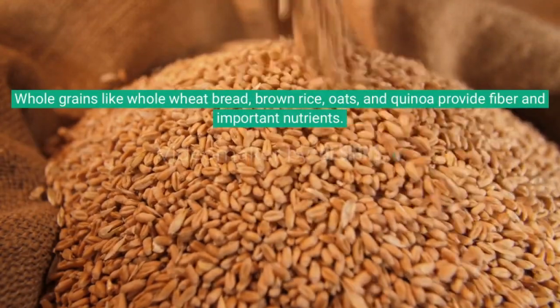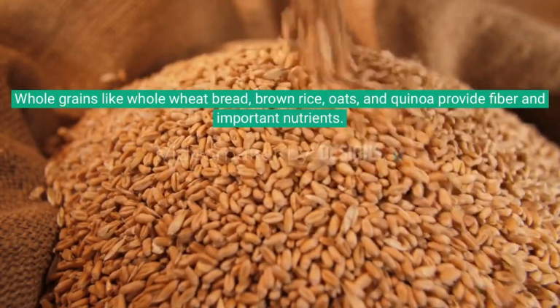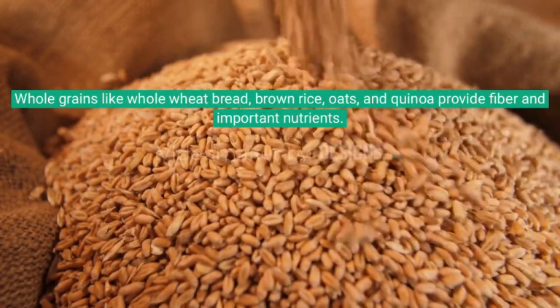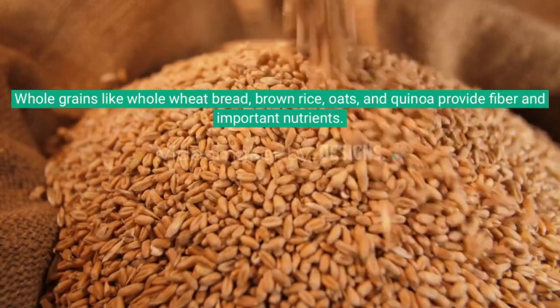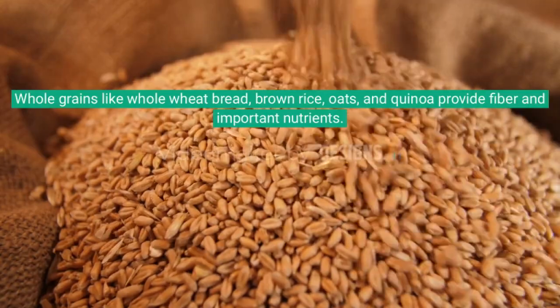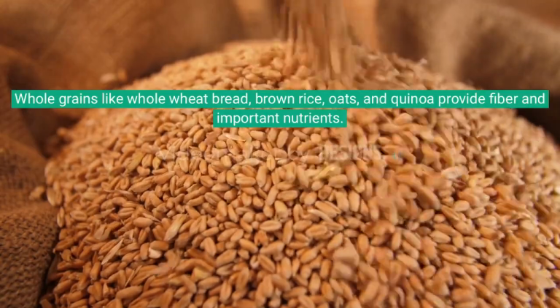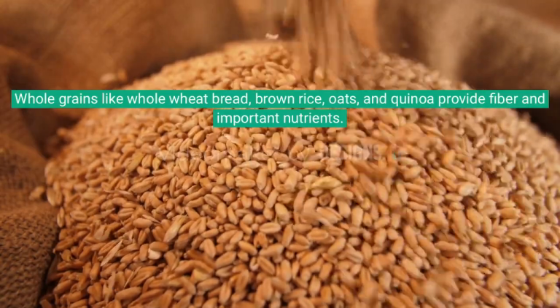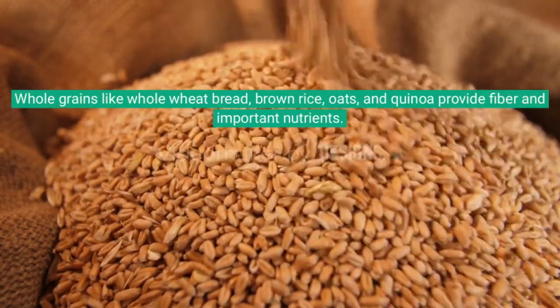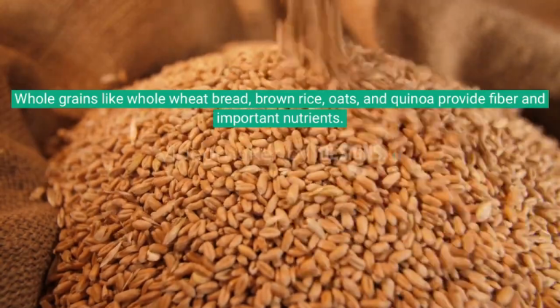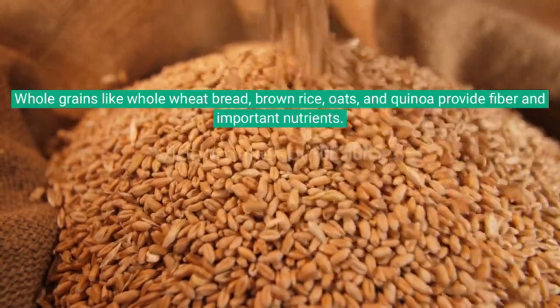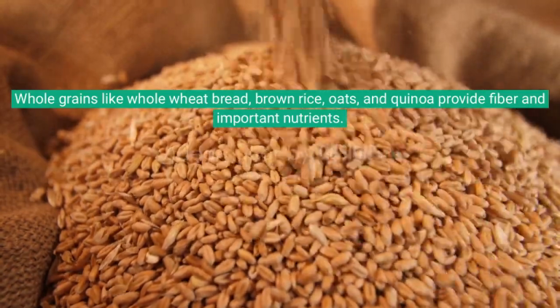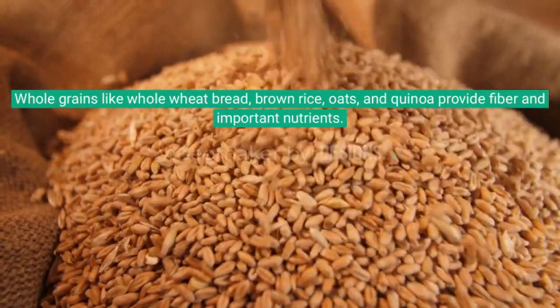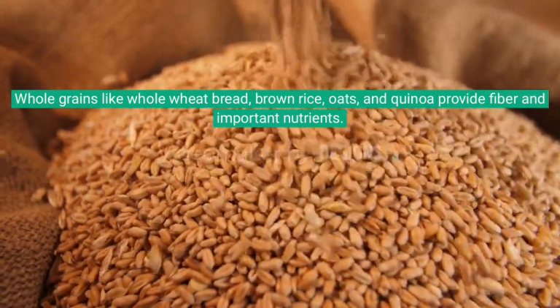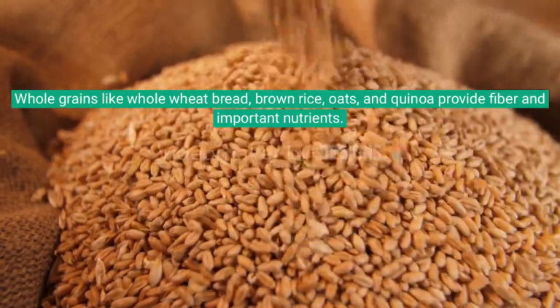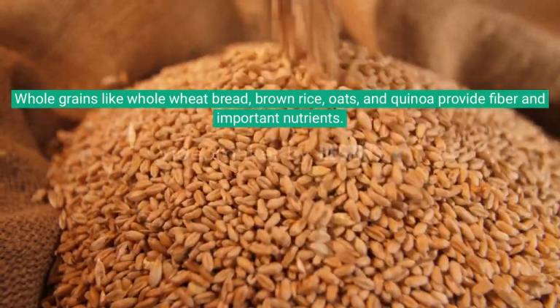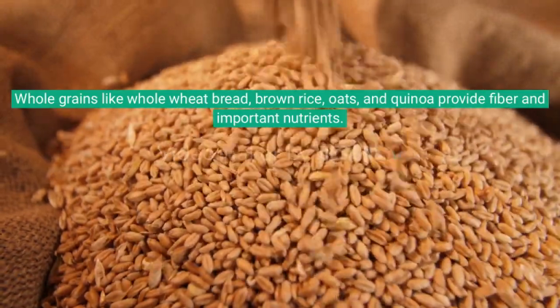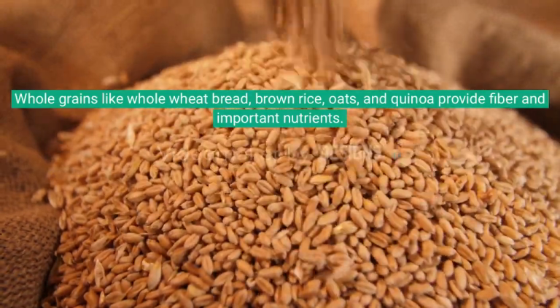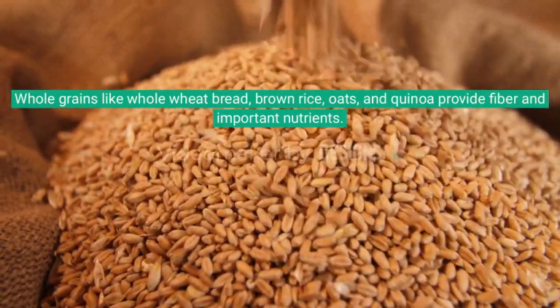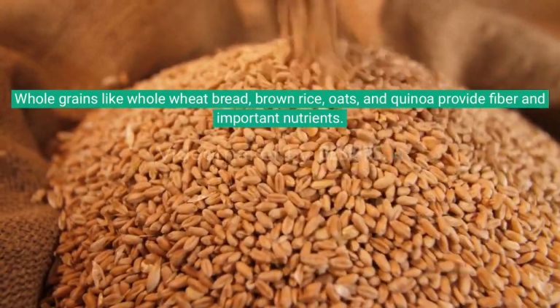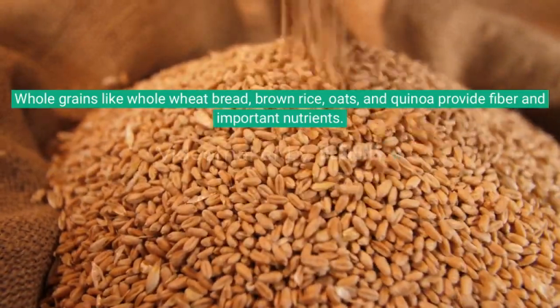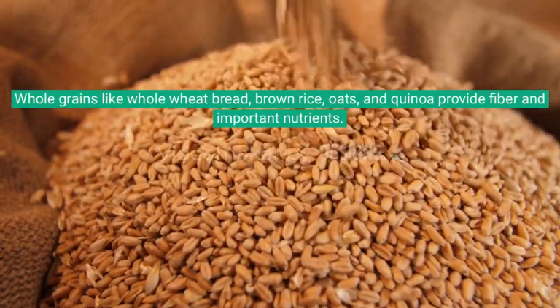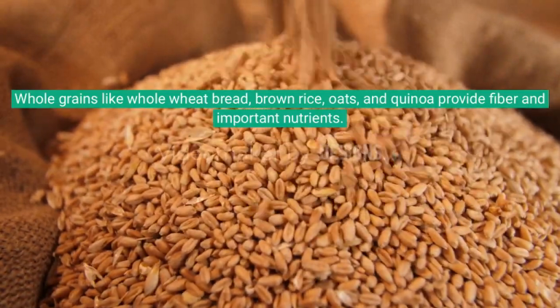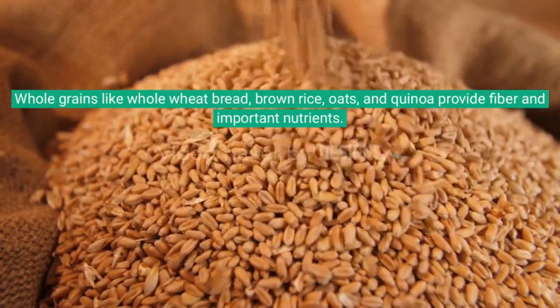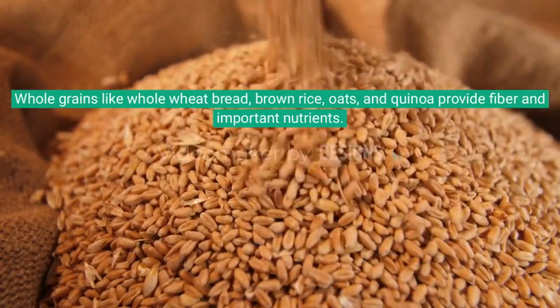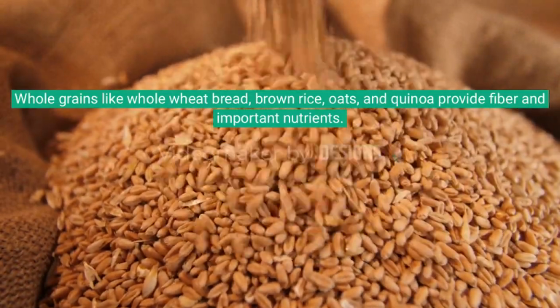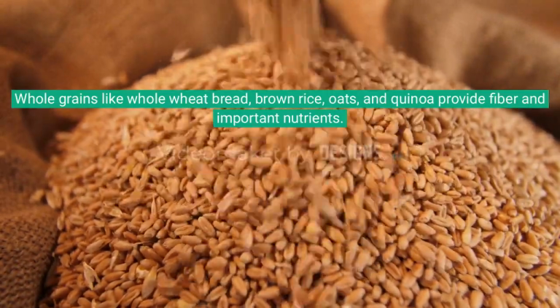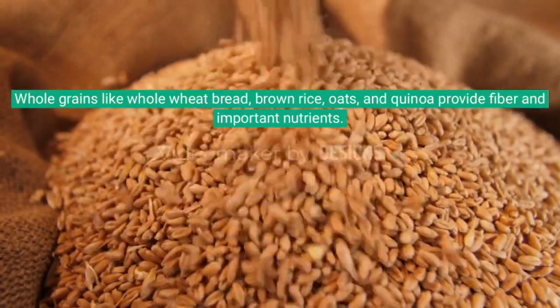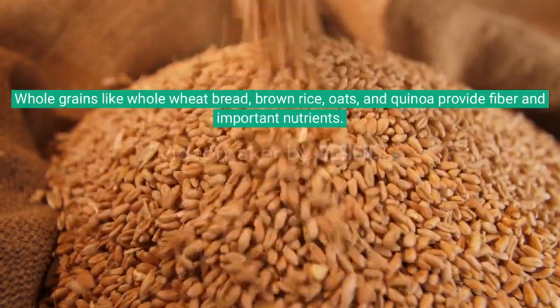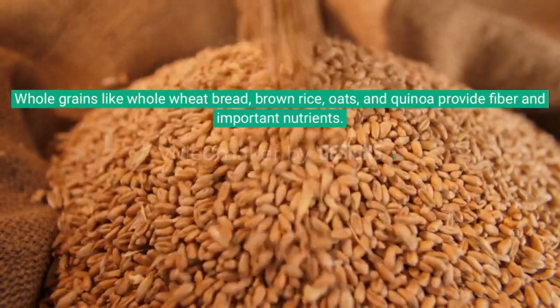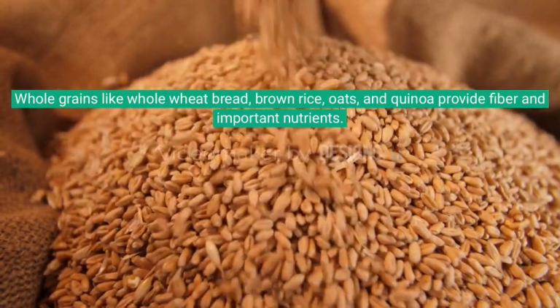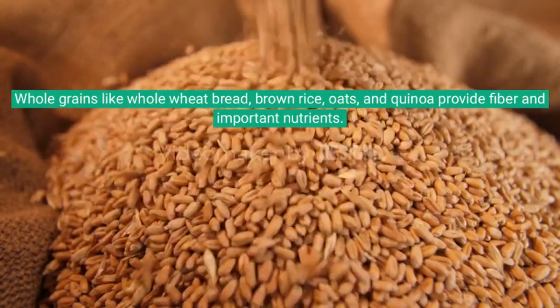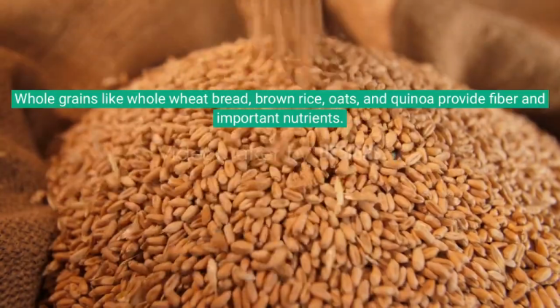Whole grains like whole wheat bread, brown rice, oats, and quinoa provide fiber and important nutrients.